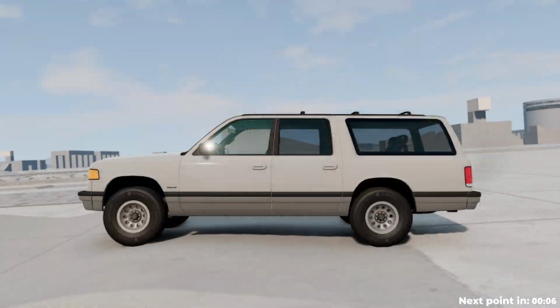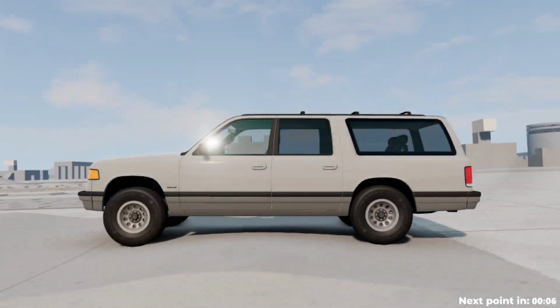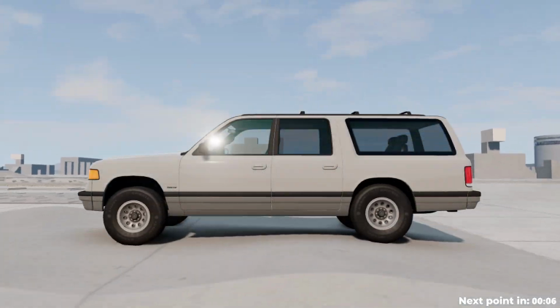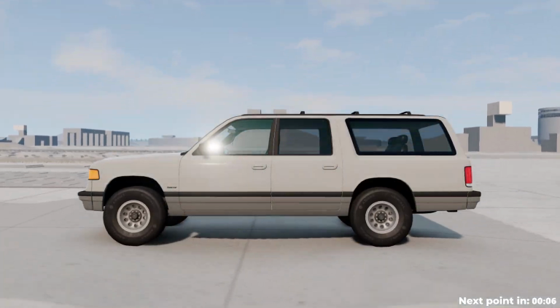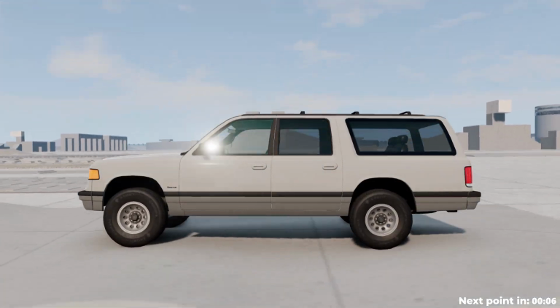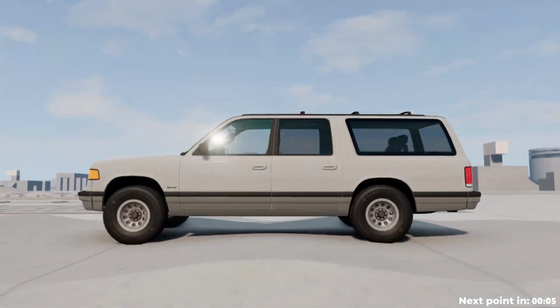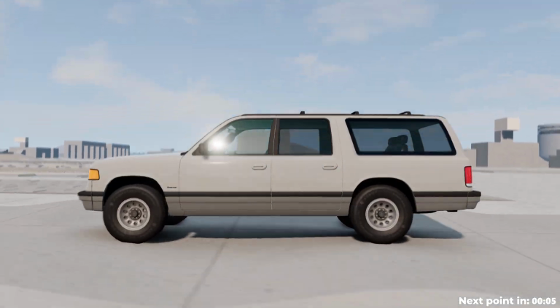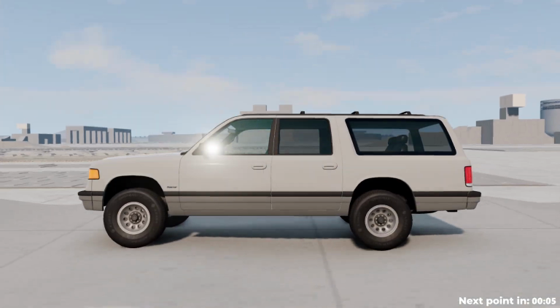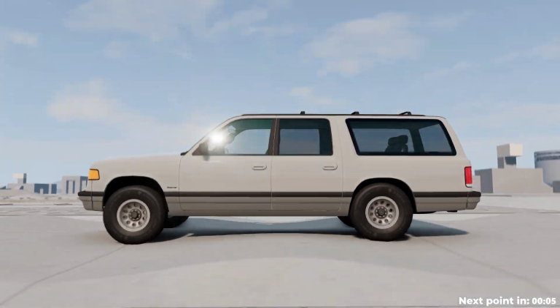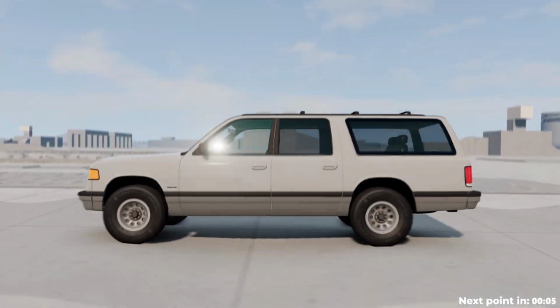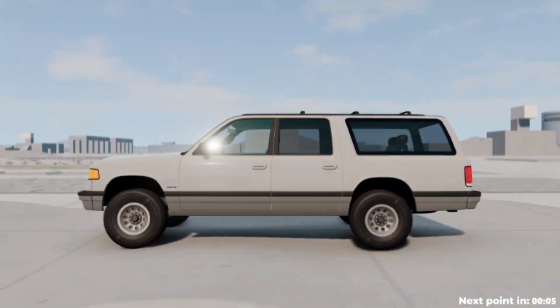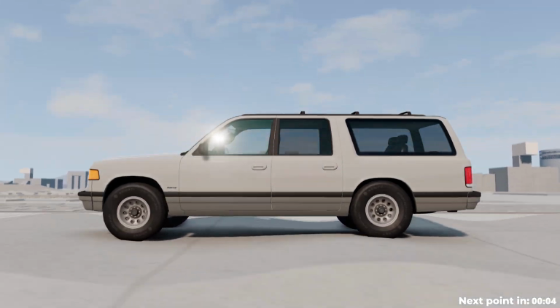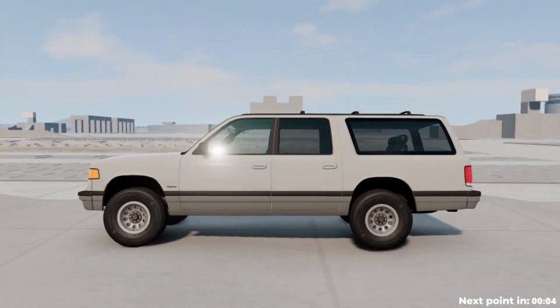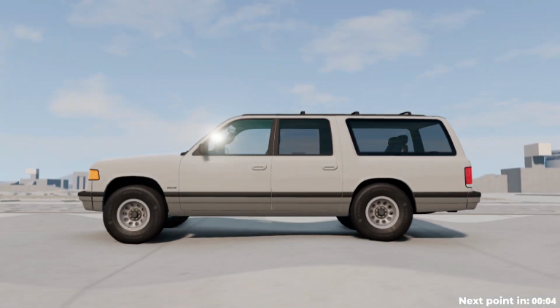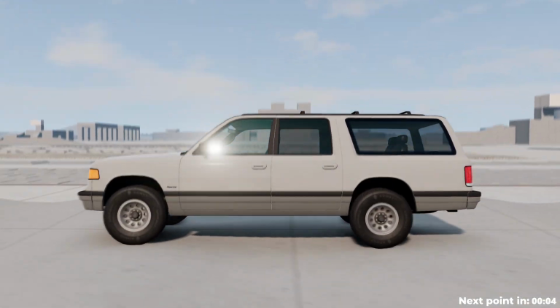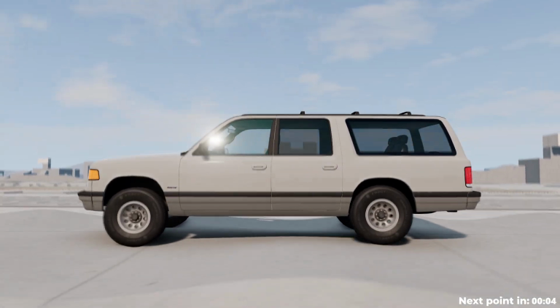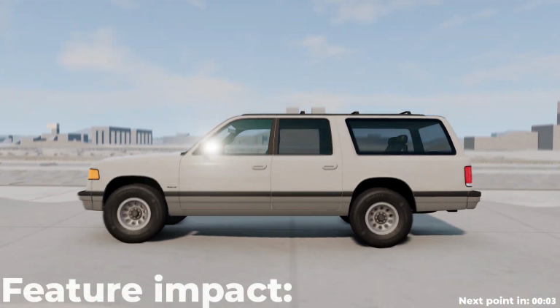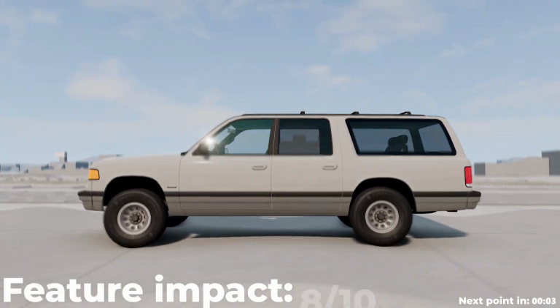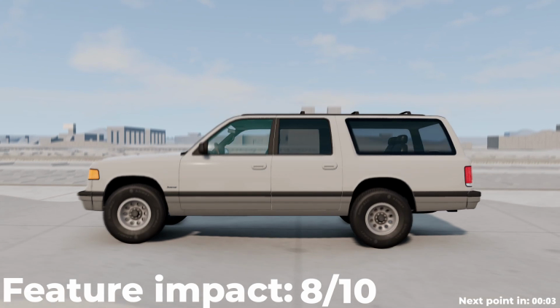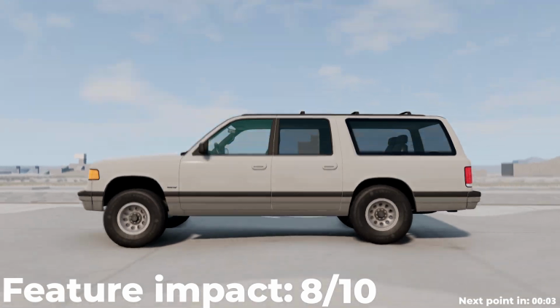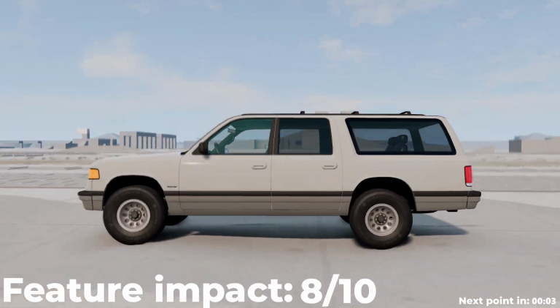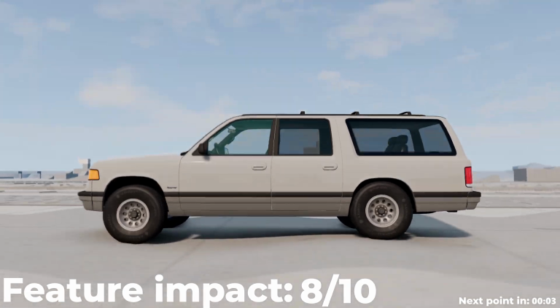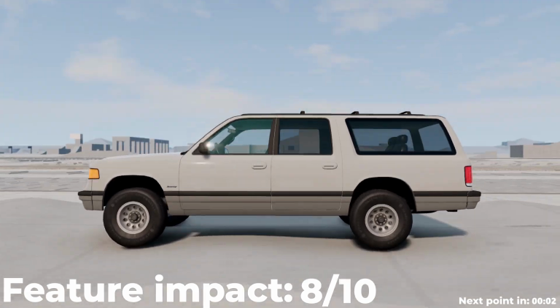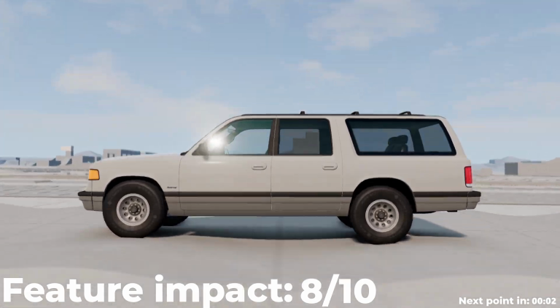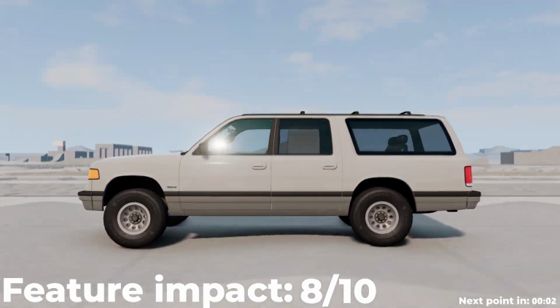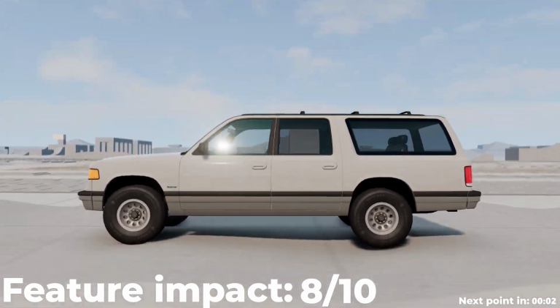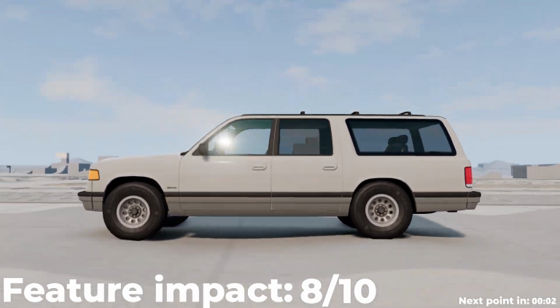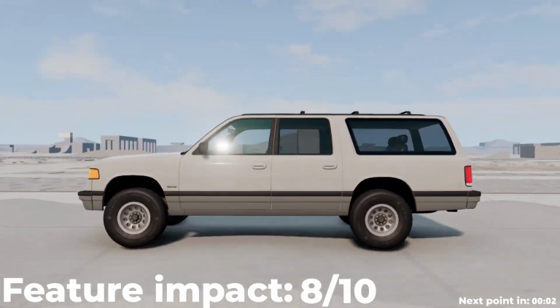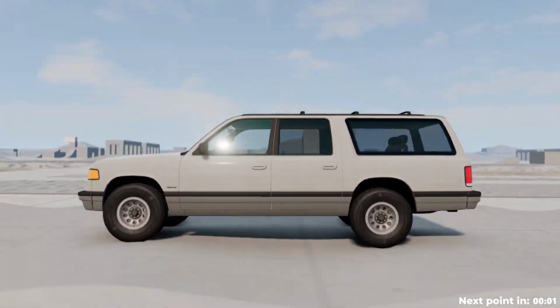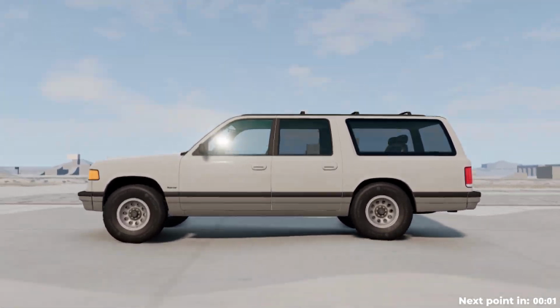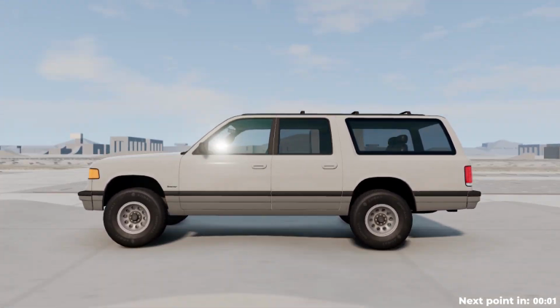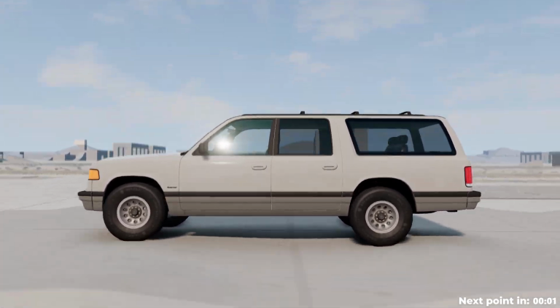However, over-inflated tires can negatively affect ride comfort and the car's suspension.